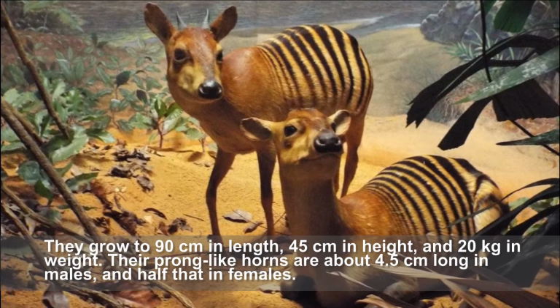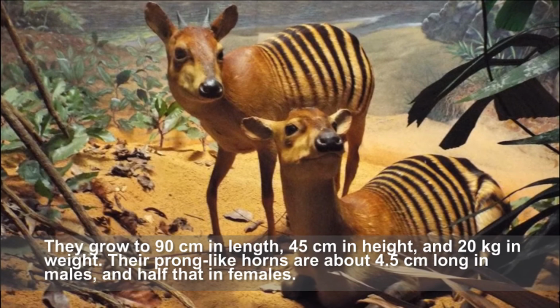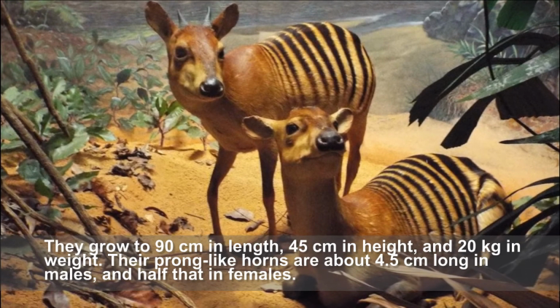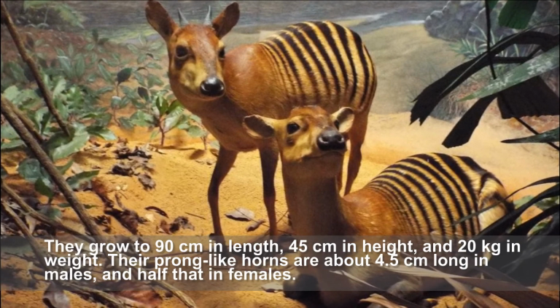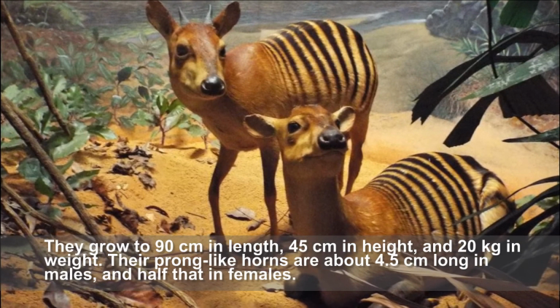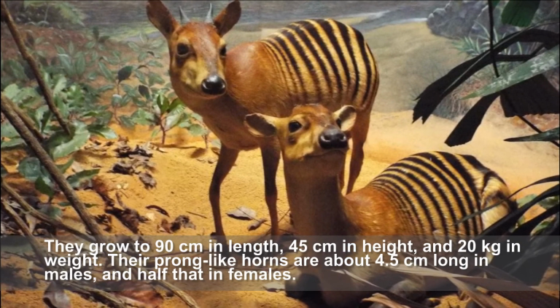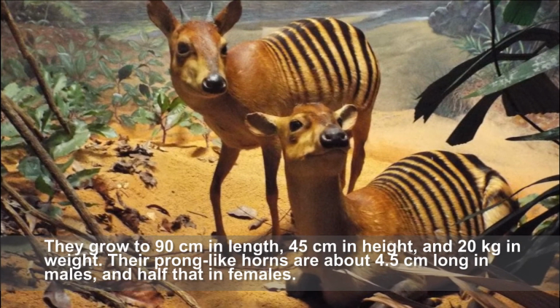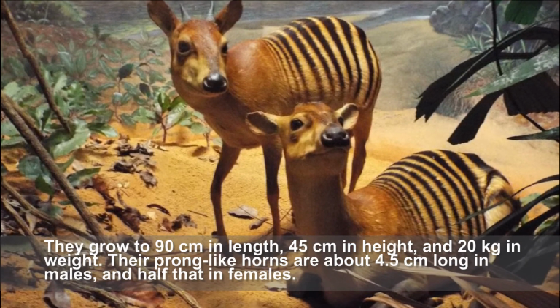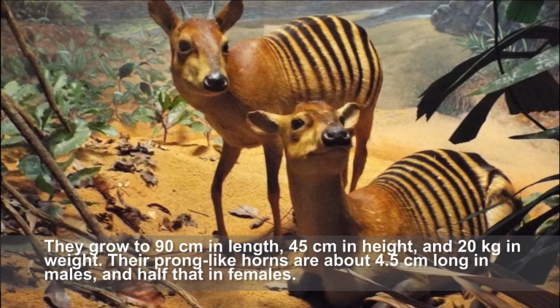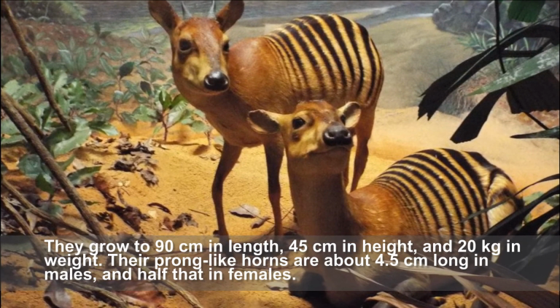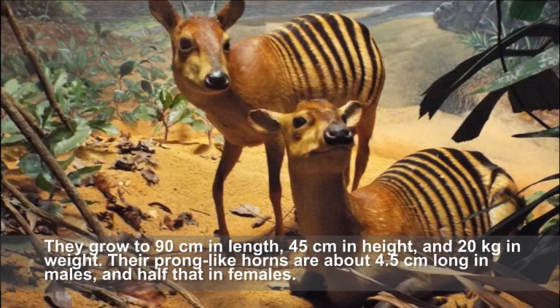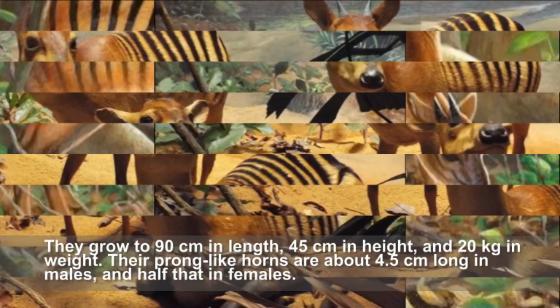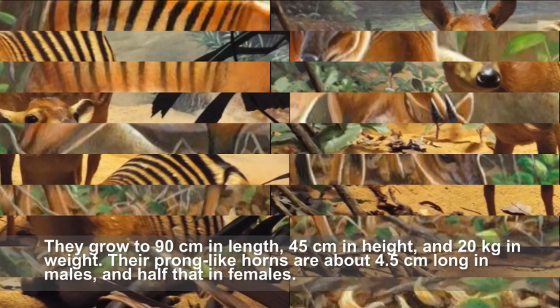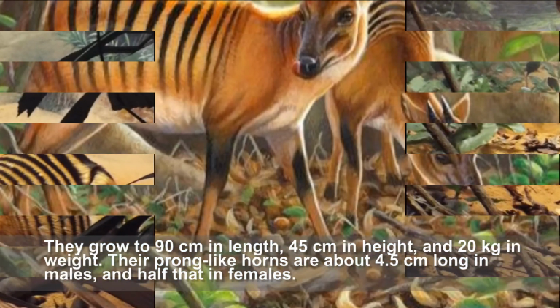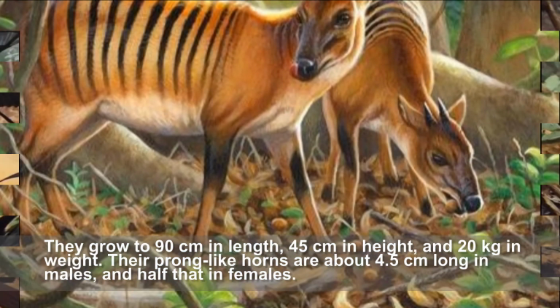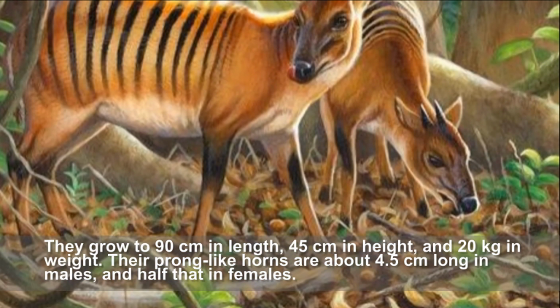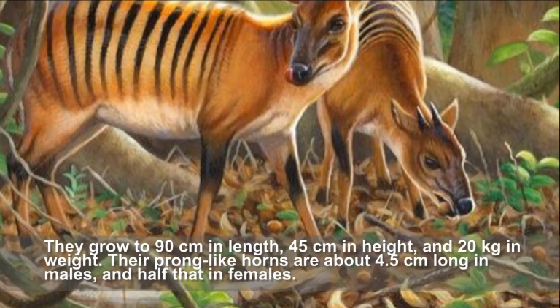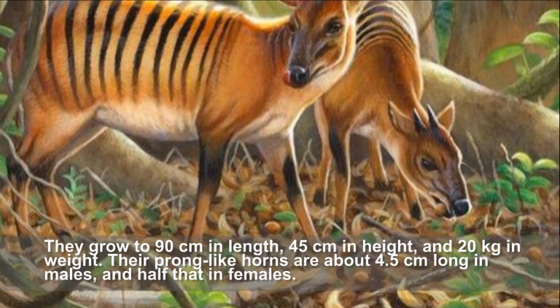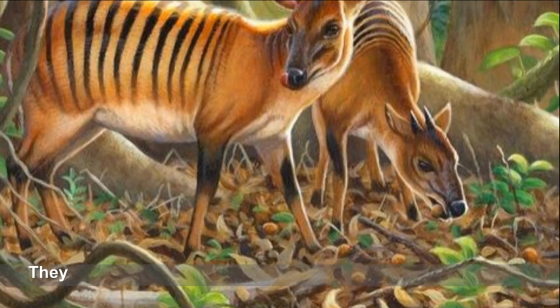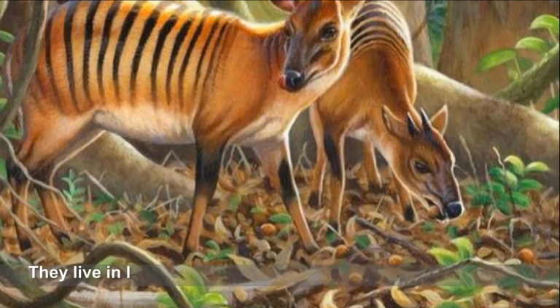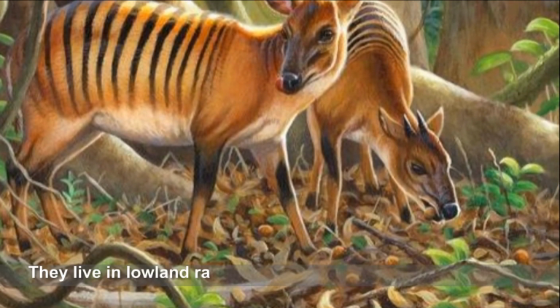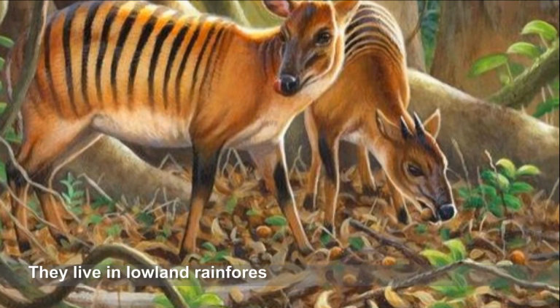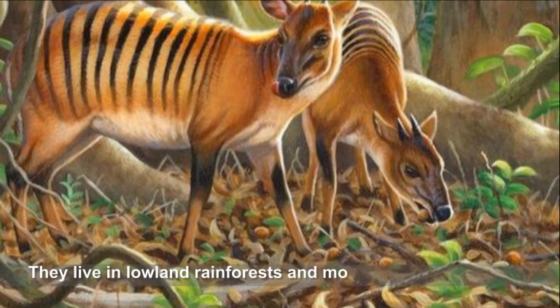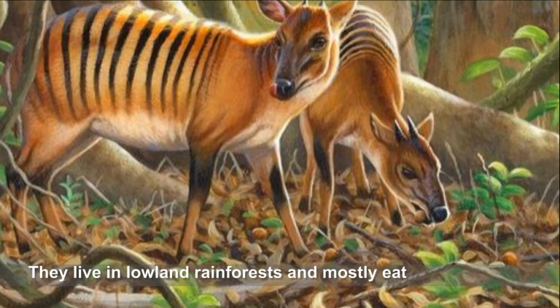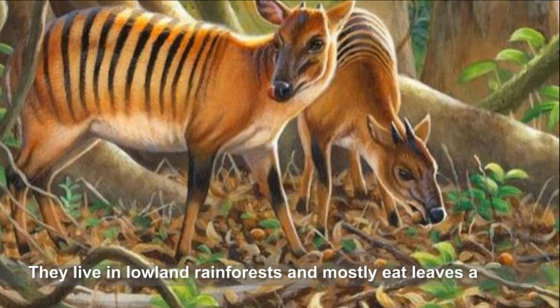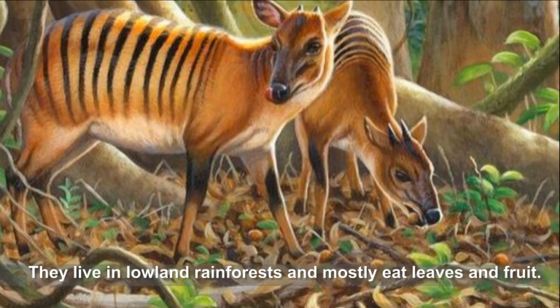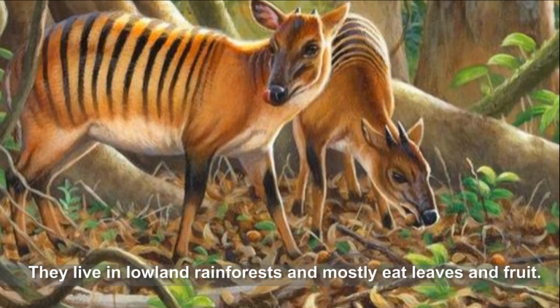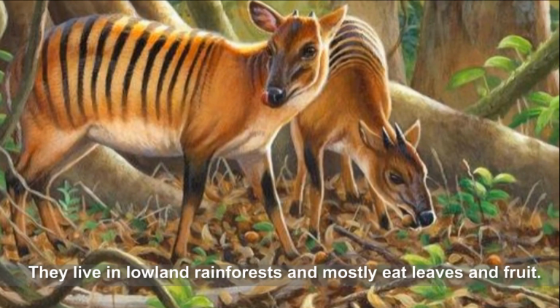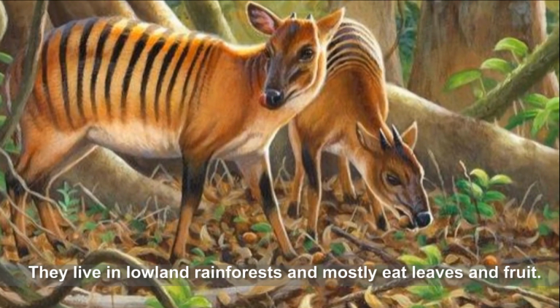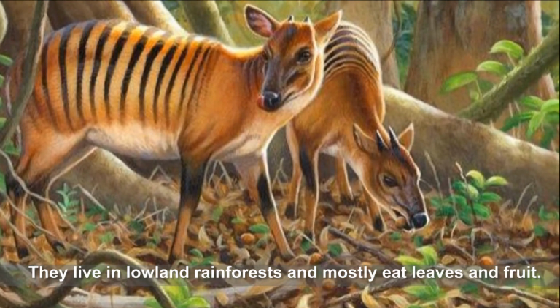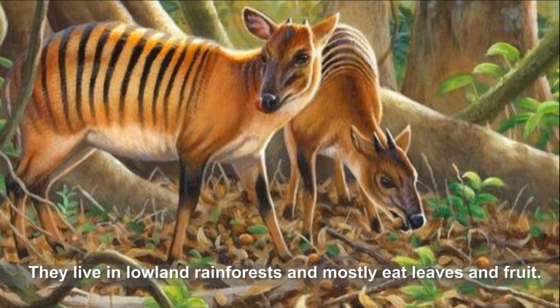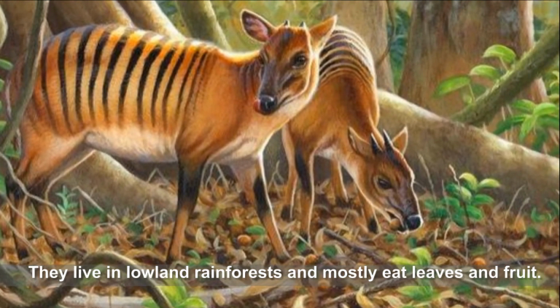Their prong-like horns are about 4.5 centimeters long in males and shorter in females. They live in moist rainforests and mostly eat leaves and fruit.